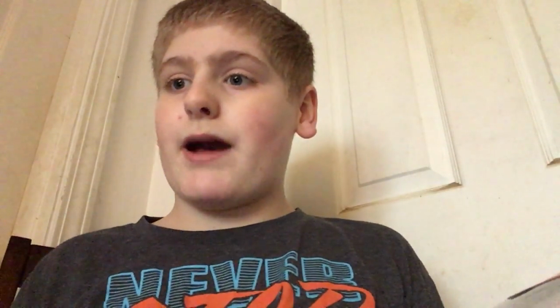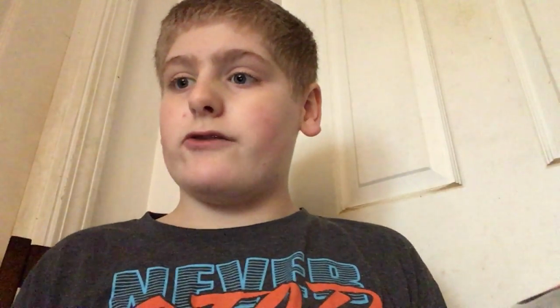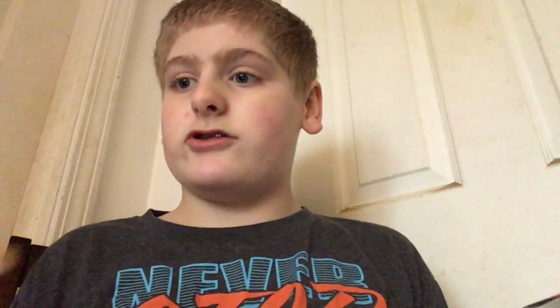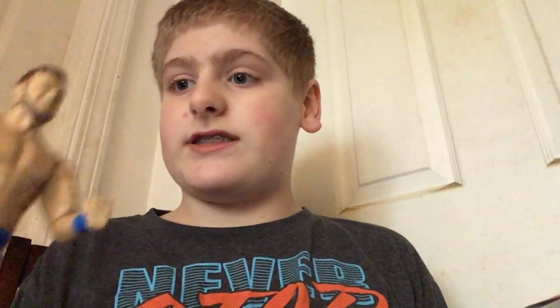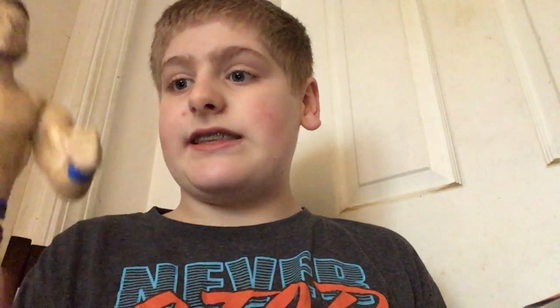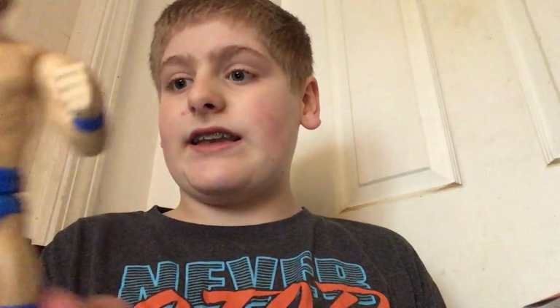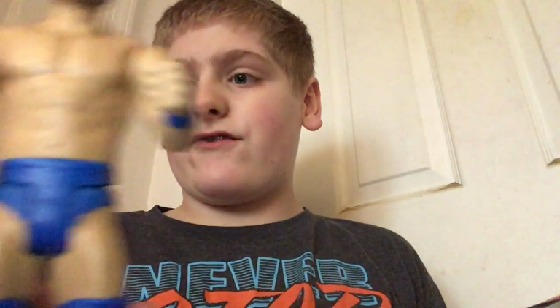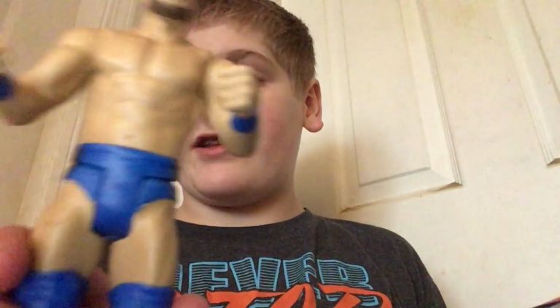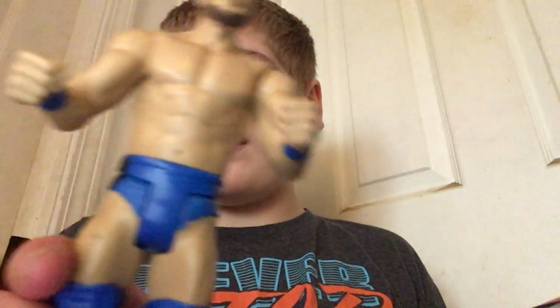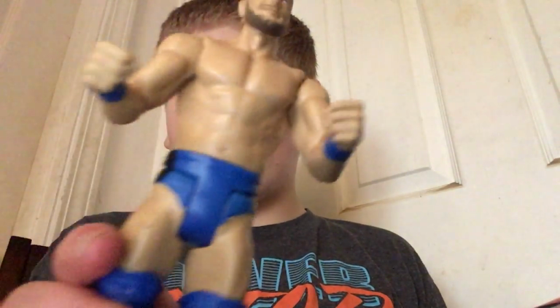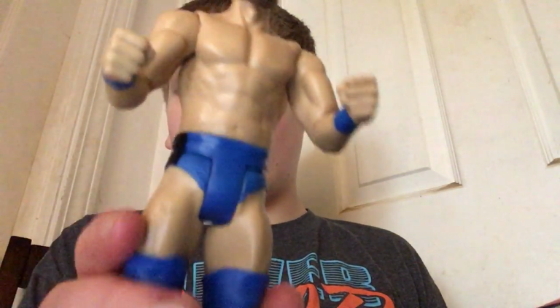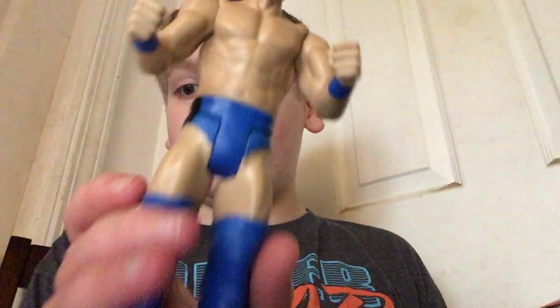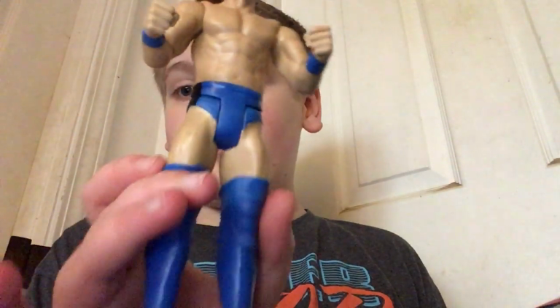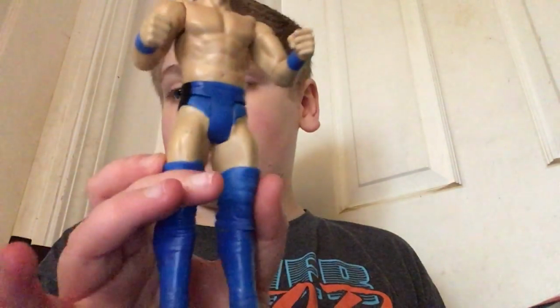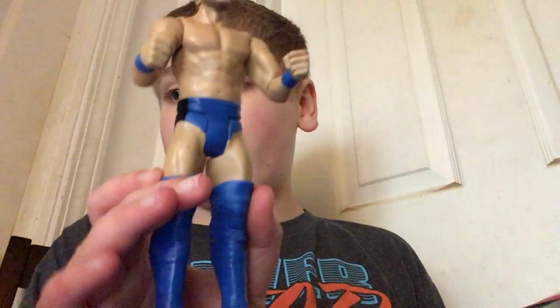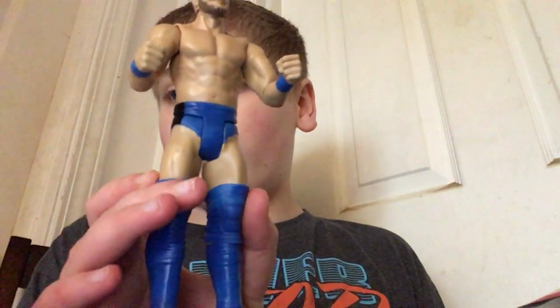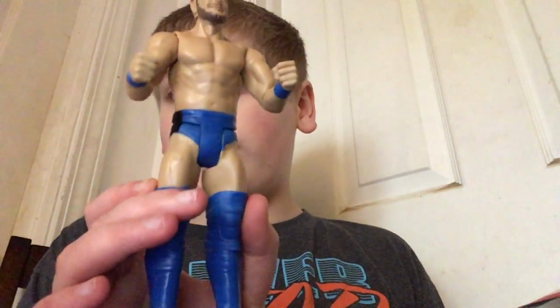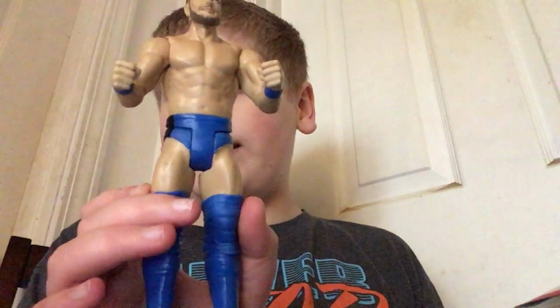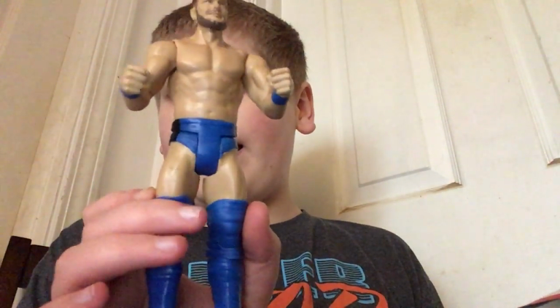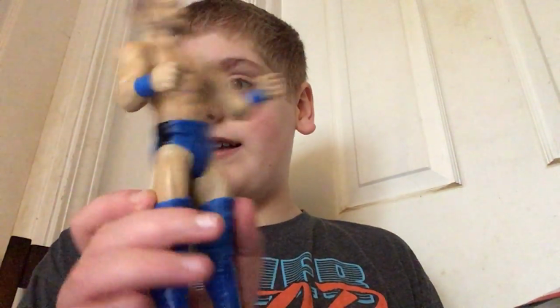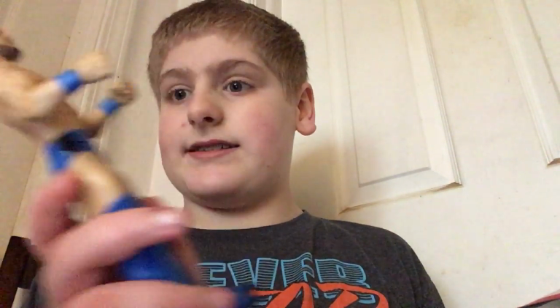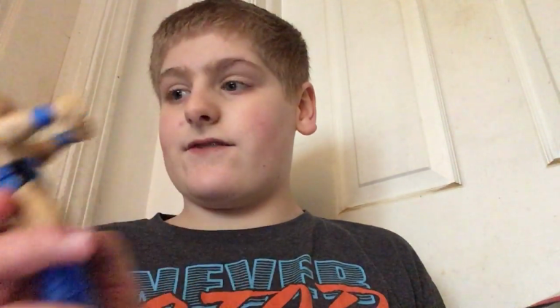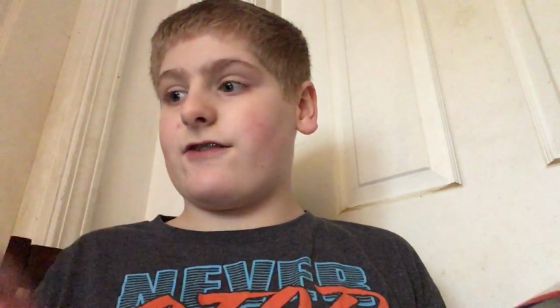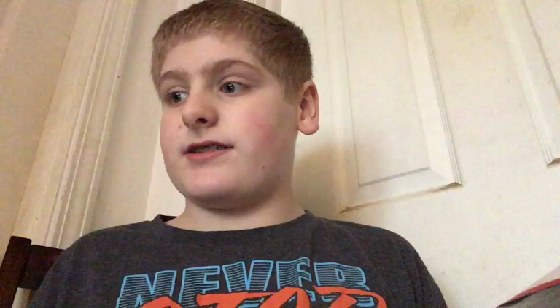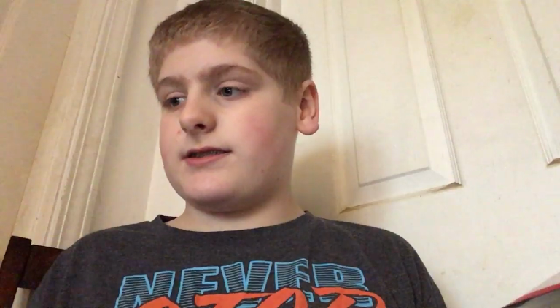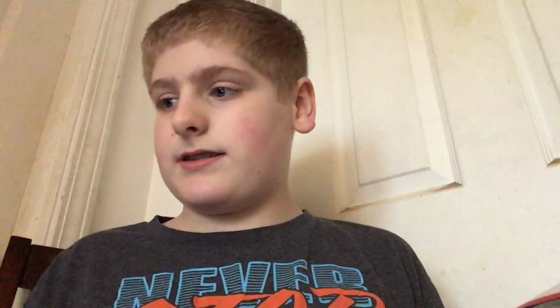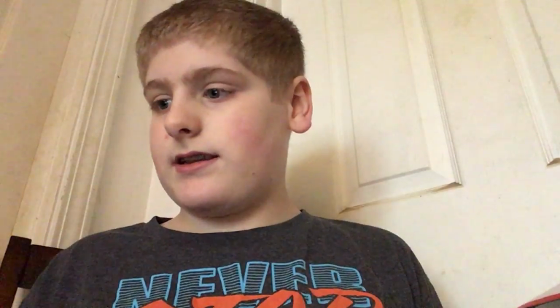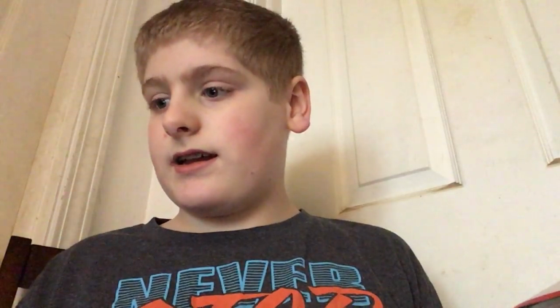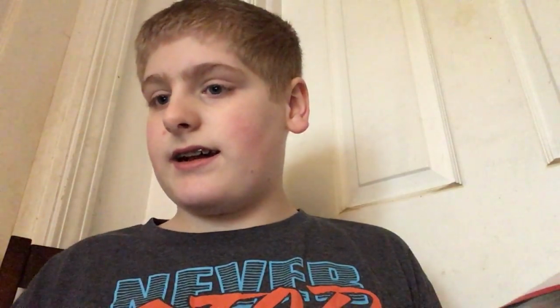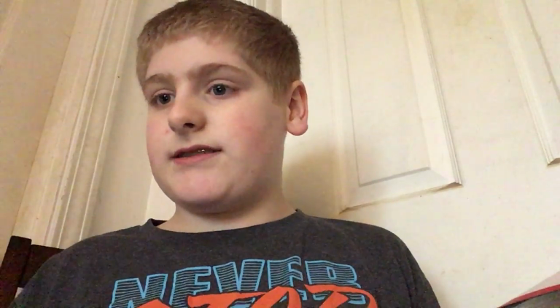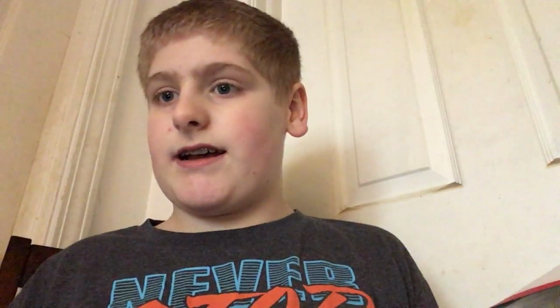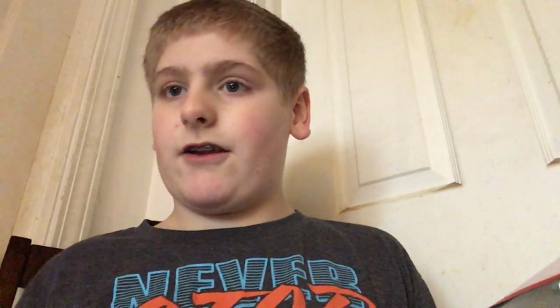This Finn Balor is different than the other one — he has different attire.